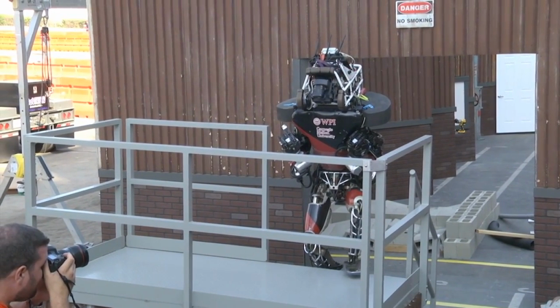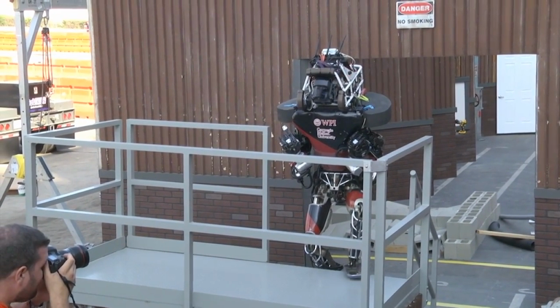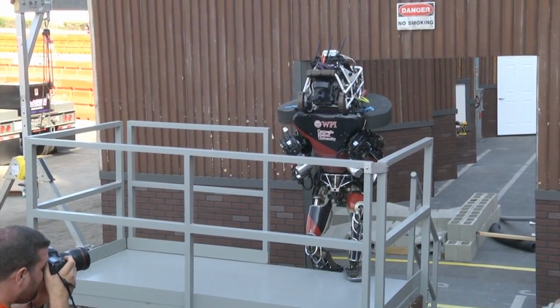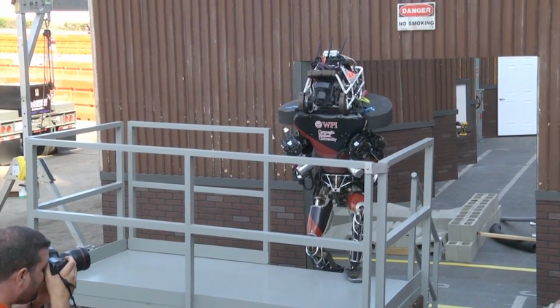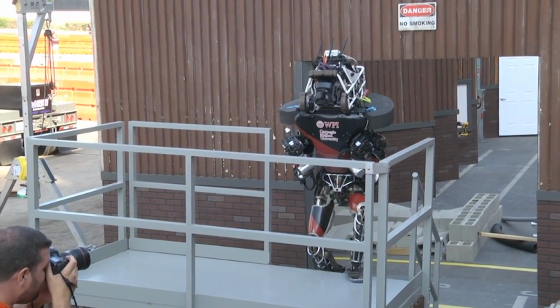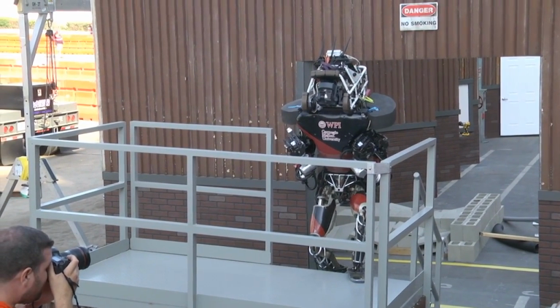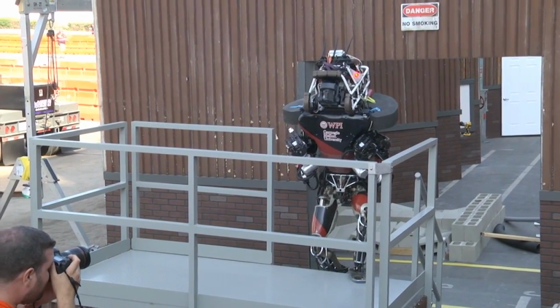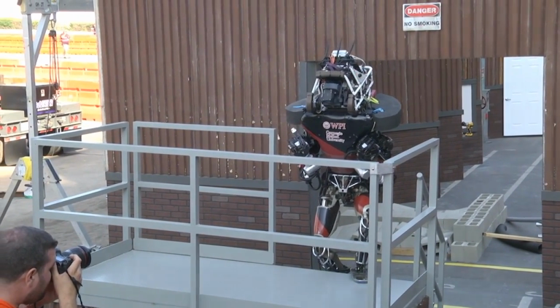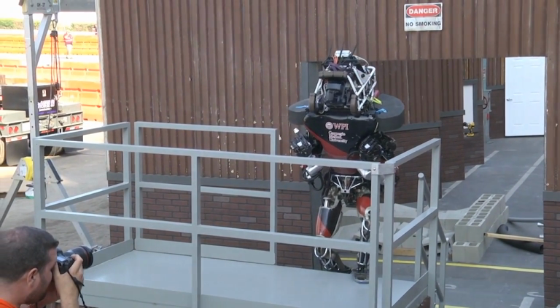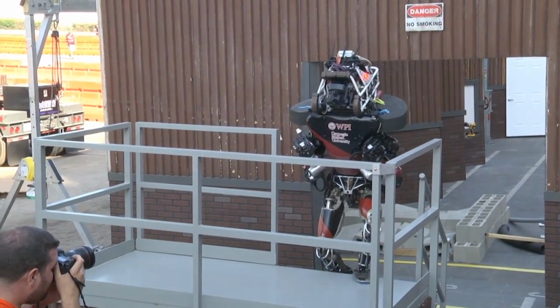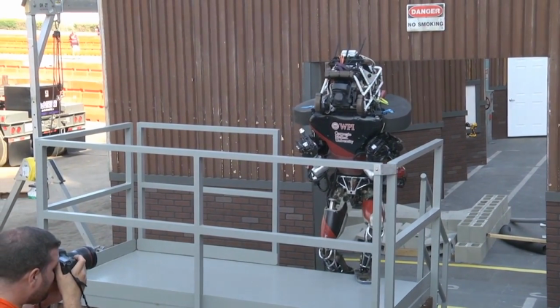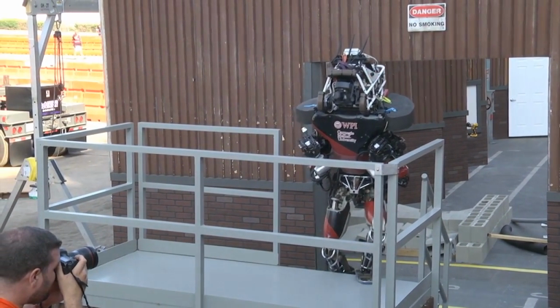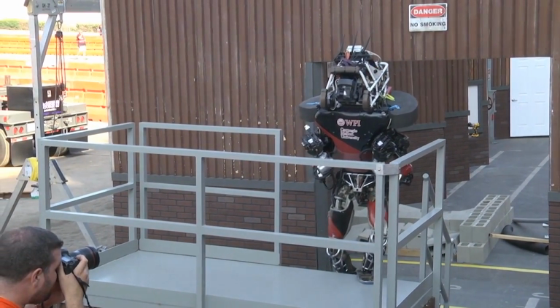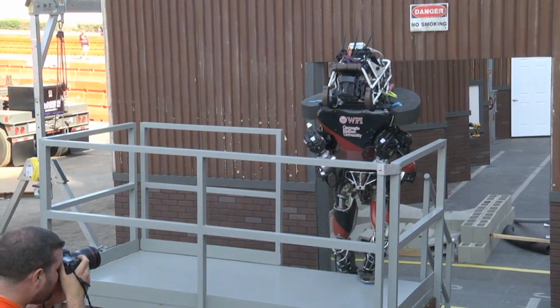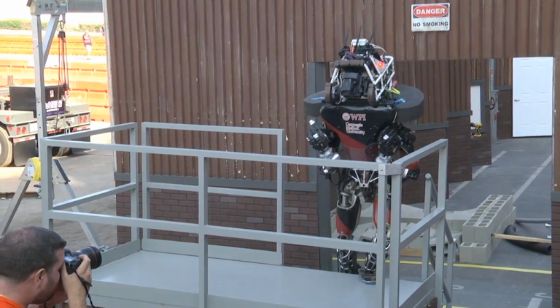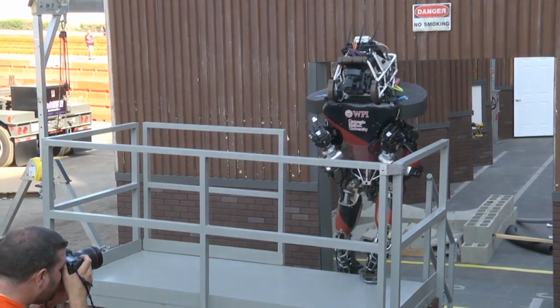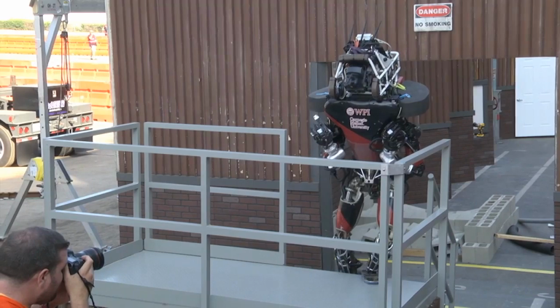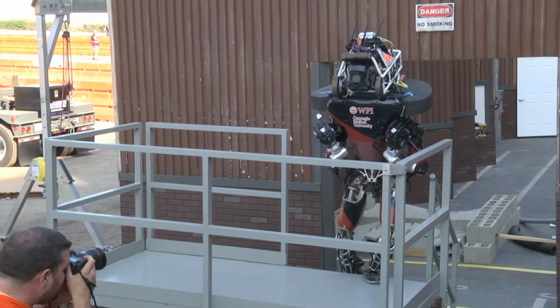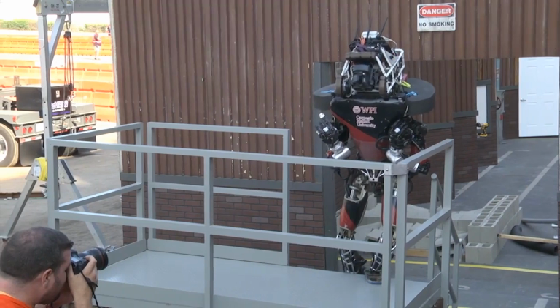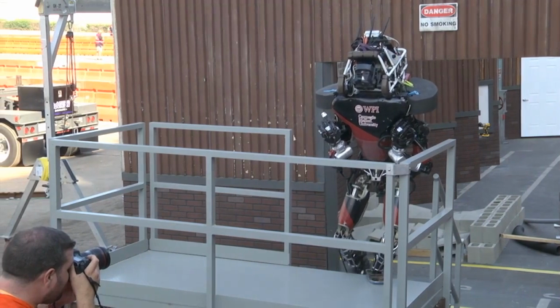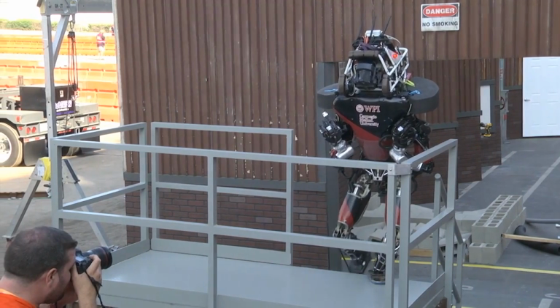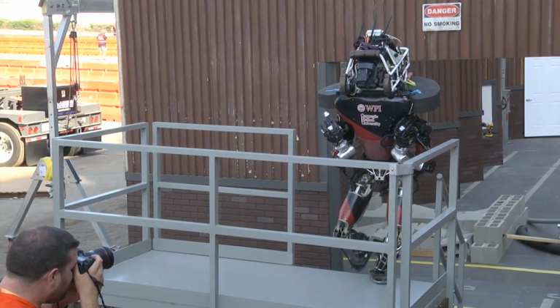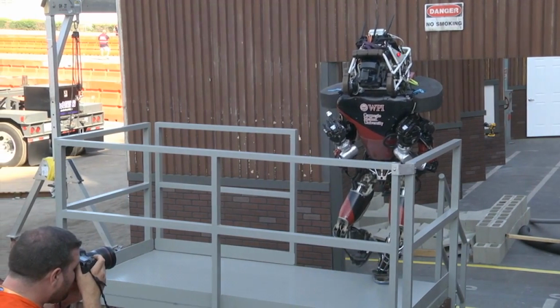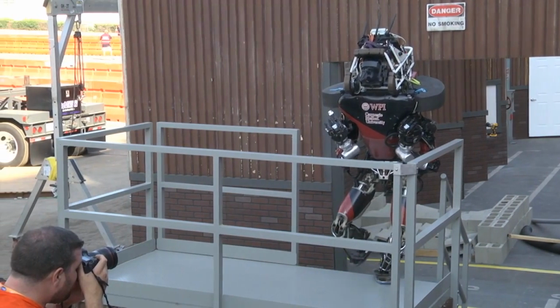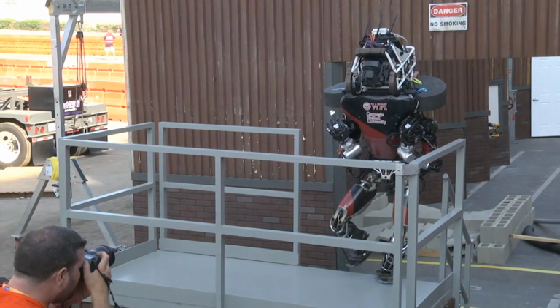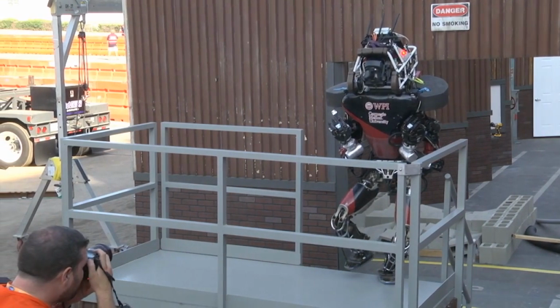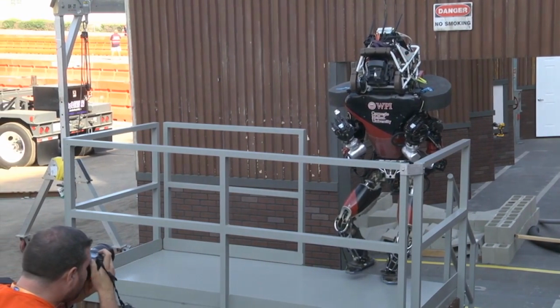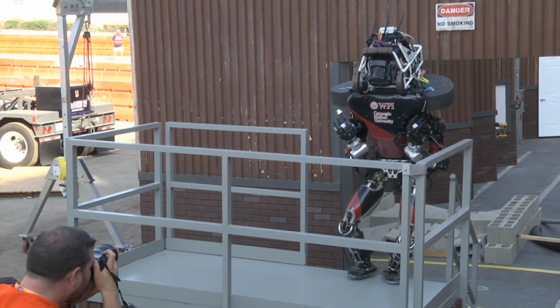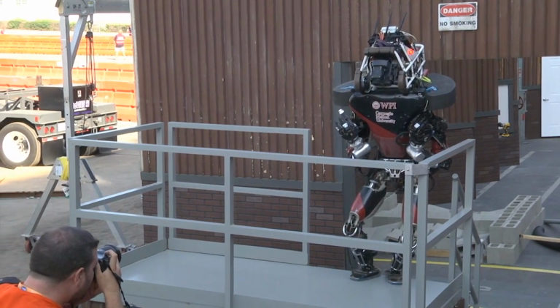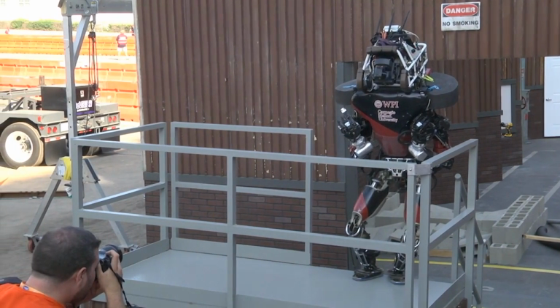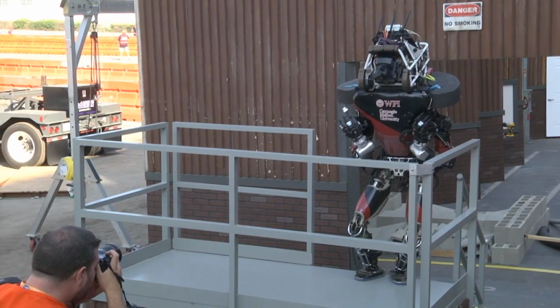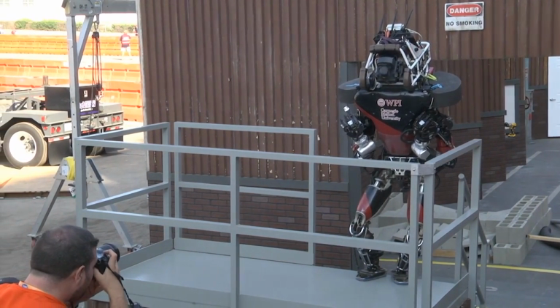Completed all the tasks yesterday, seven points. It earned 47 minutes 59 seconds.